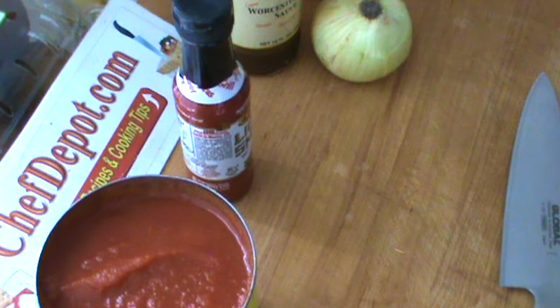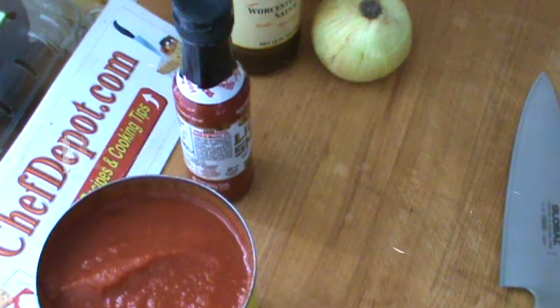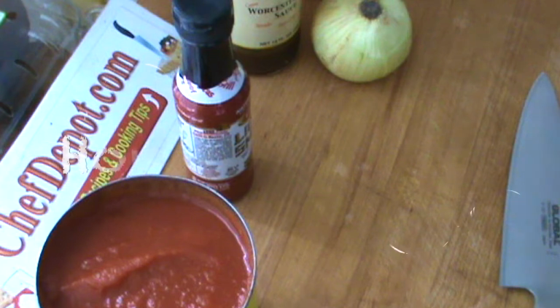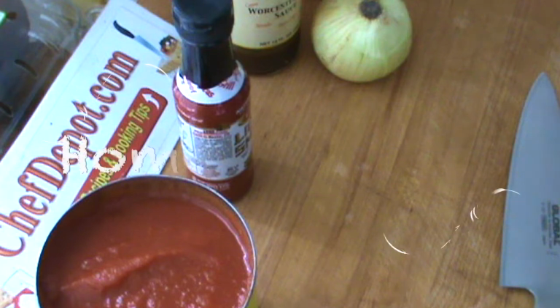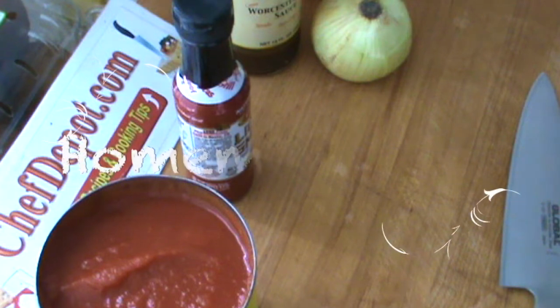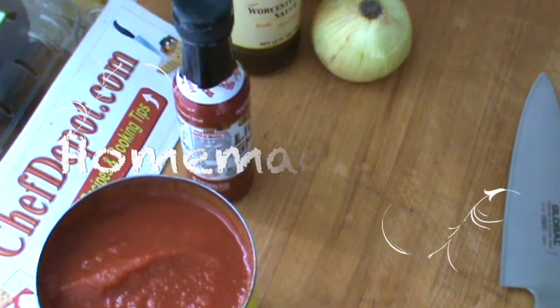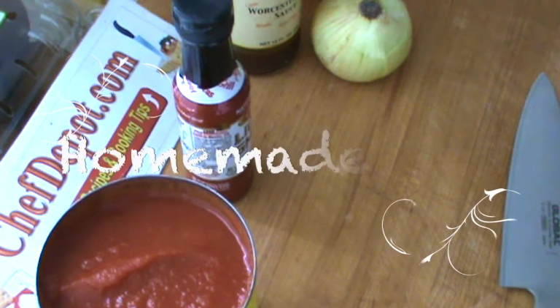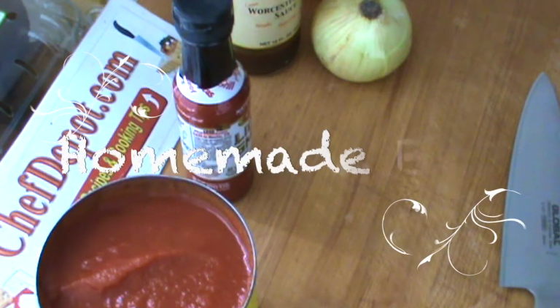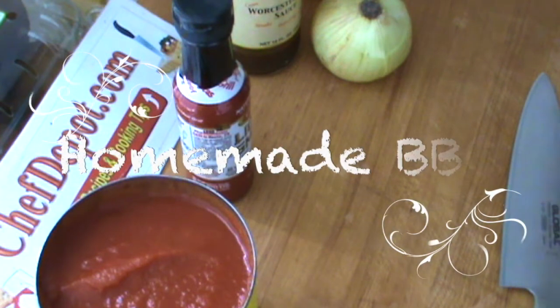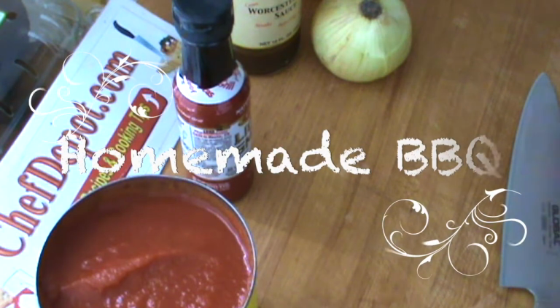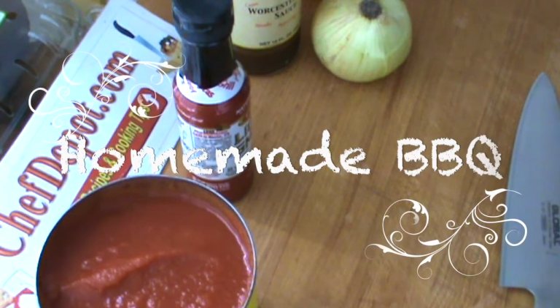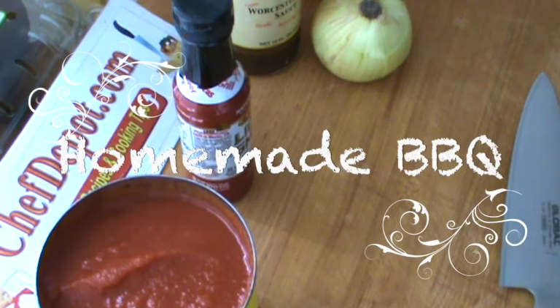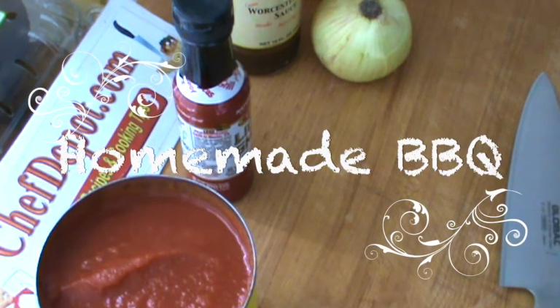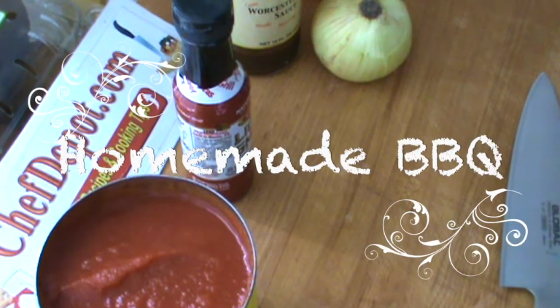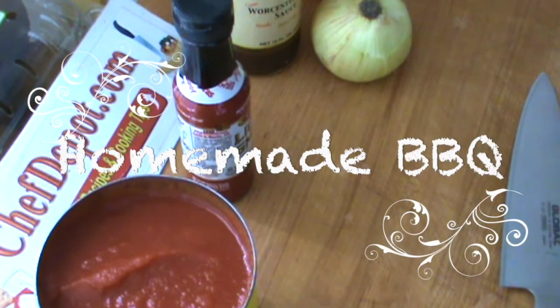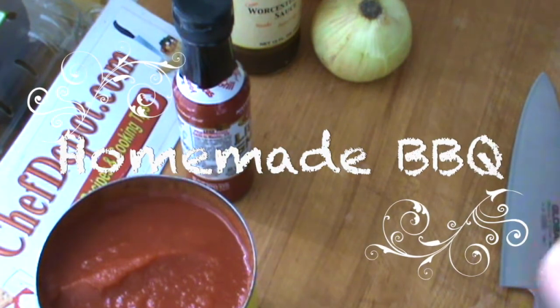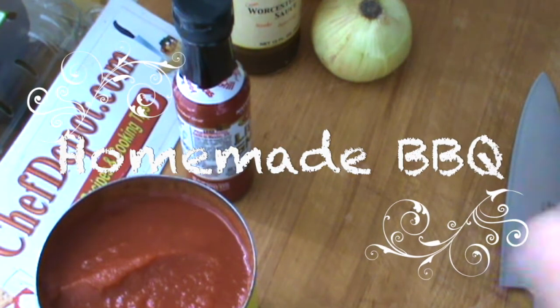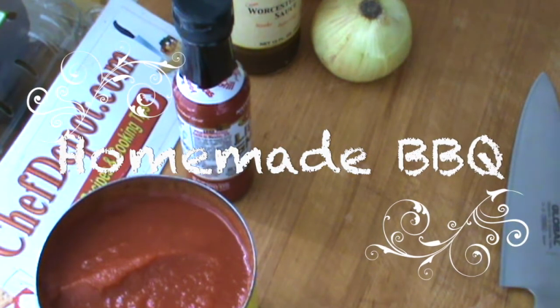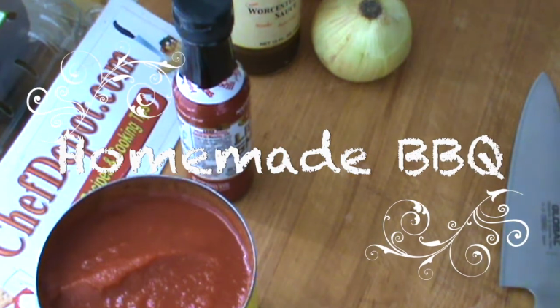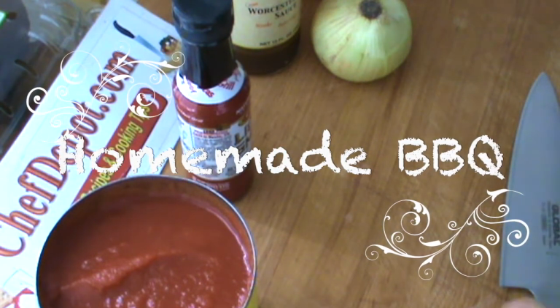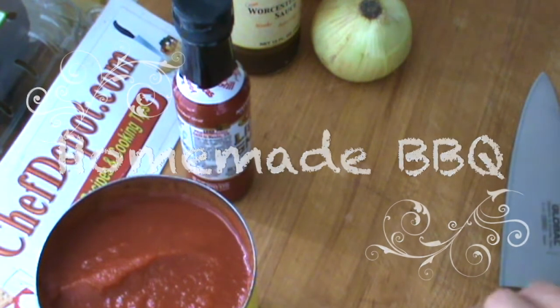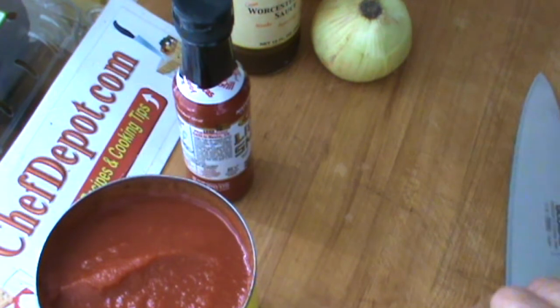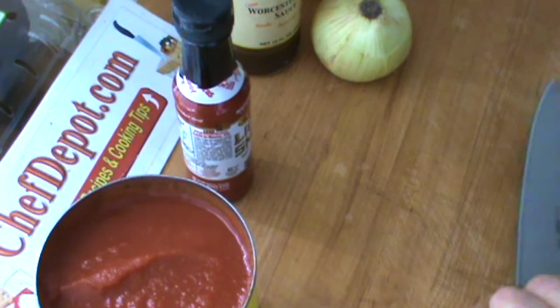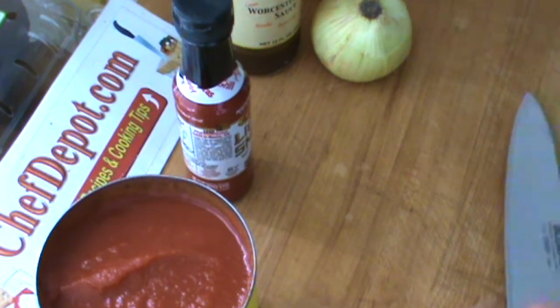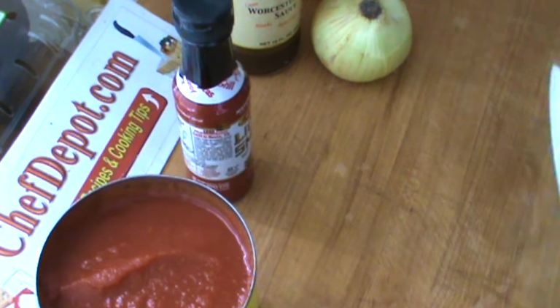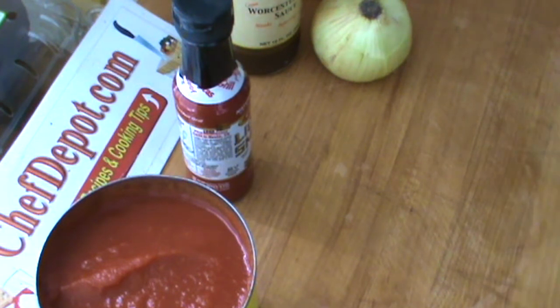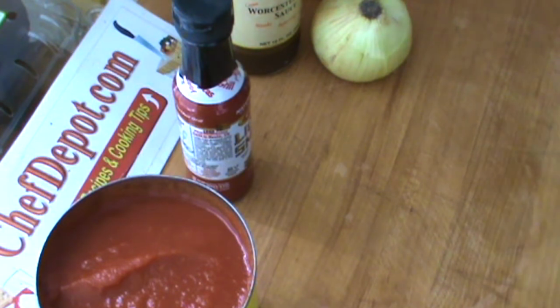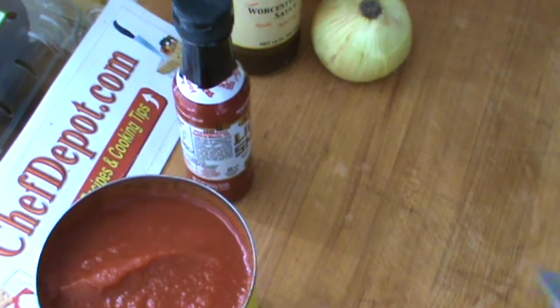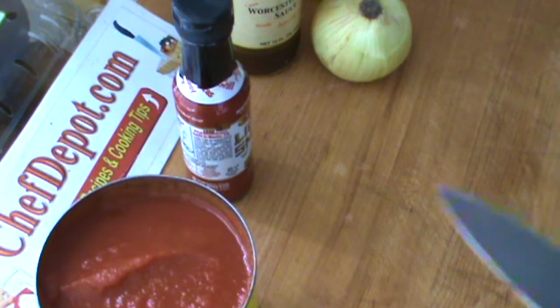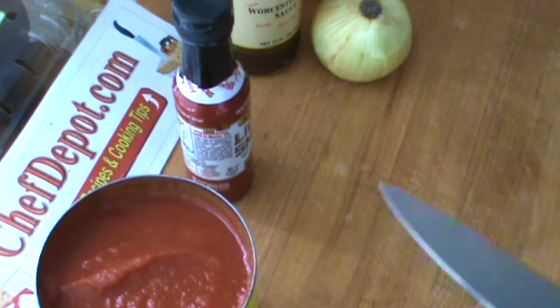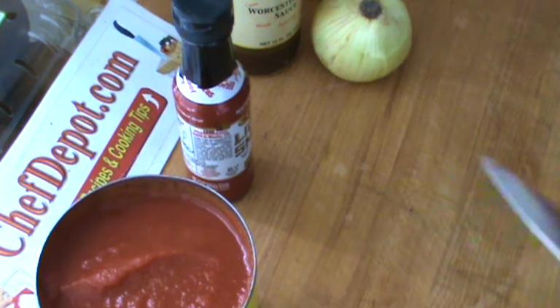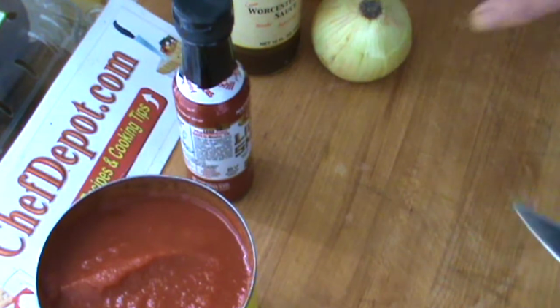Hello, today we're throwing together some homemade barbecue sauce. Homemade barbecue sauce is so easy when you have the right stuff.